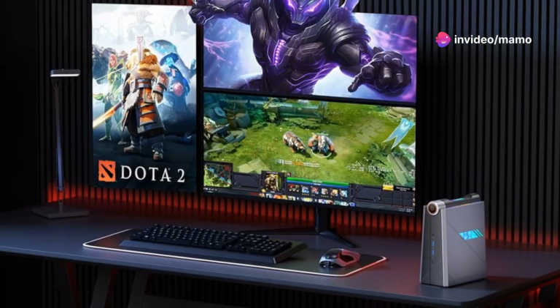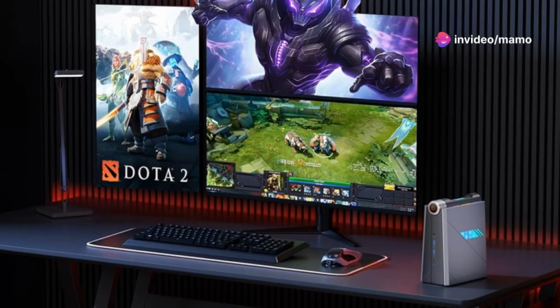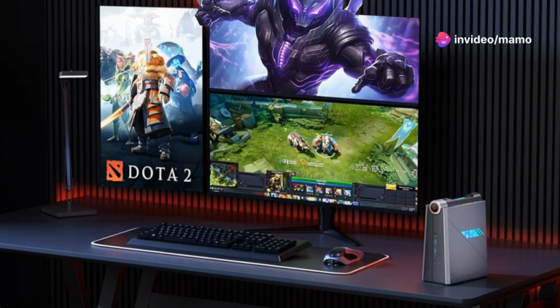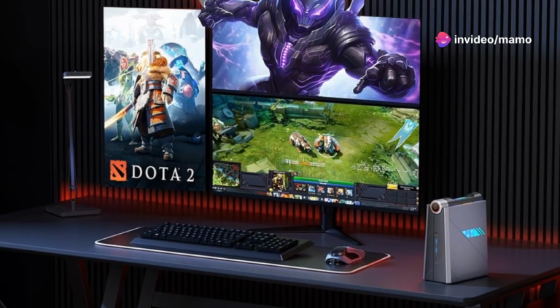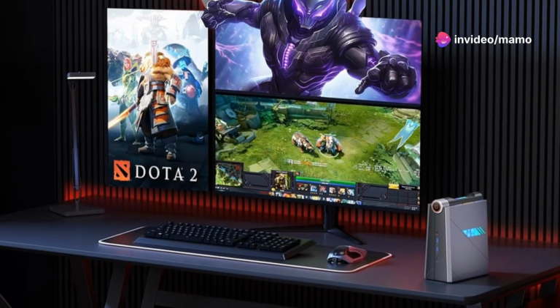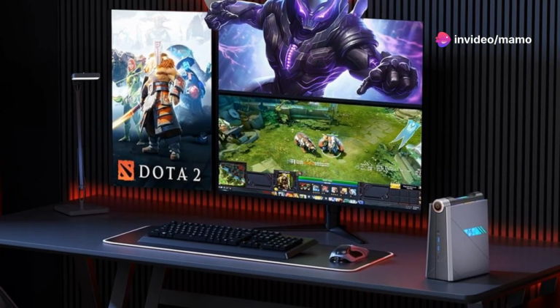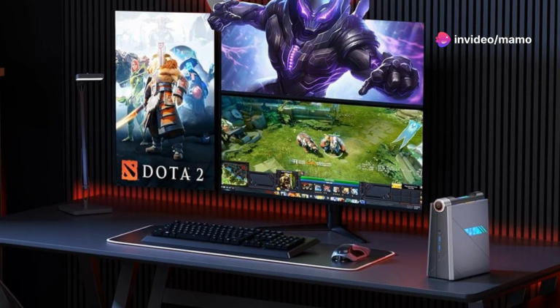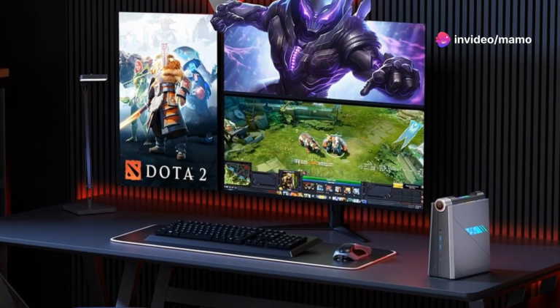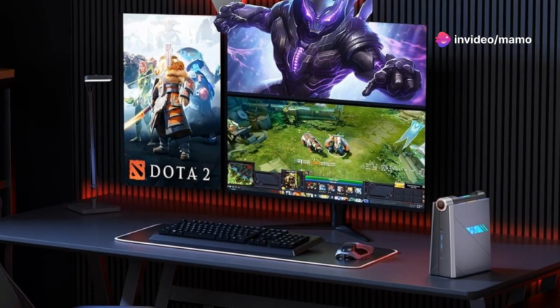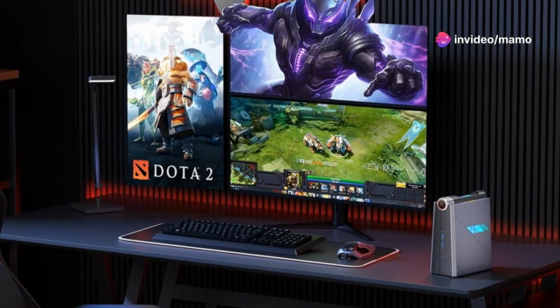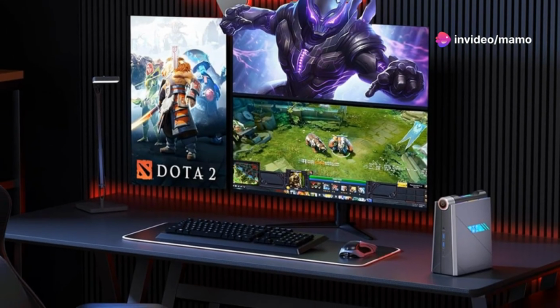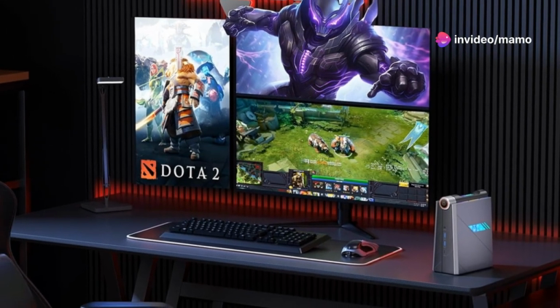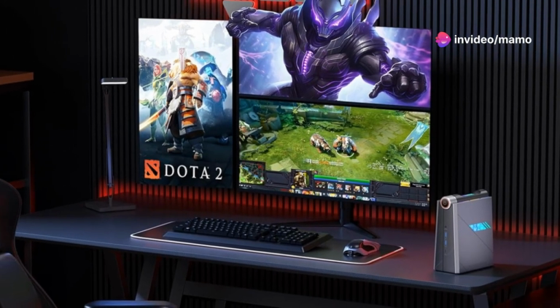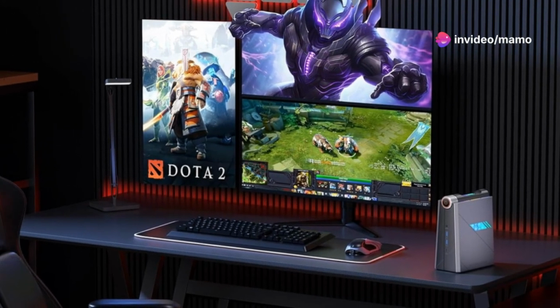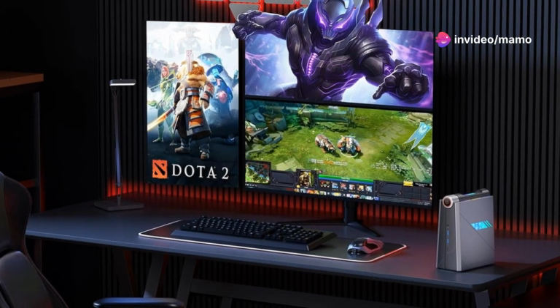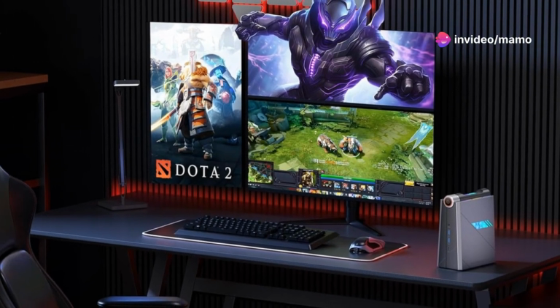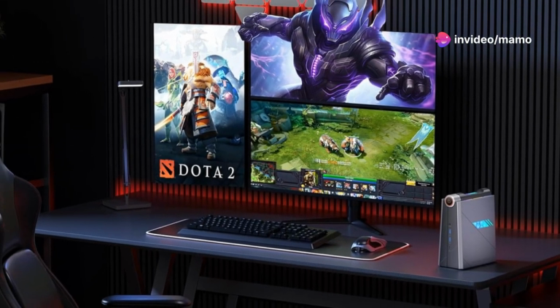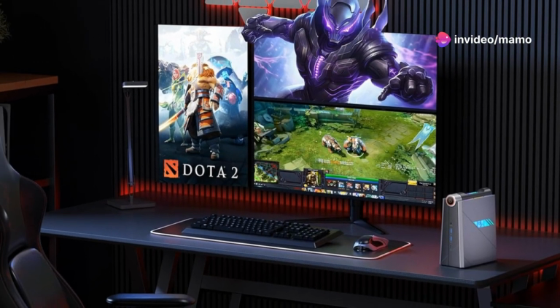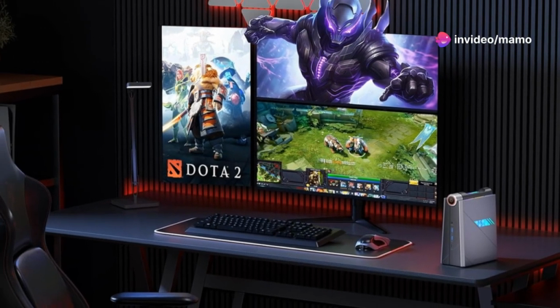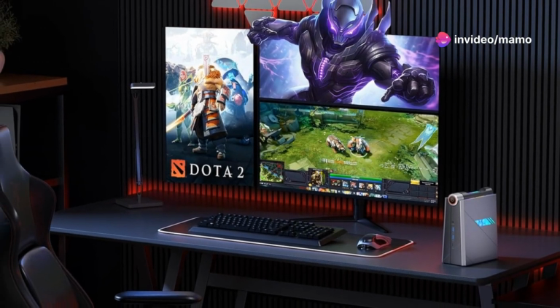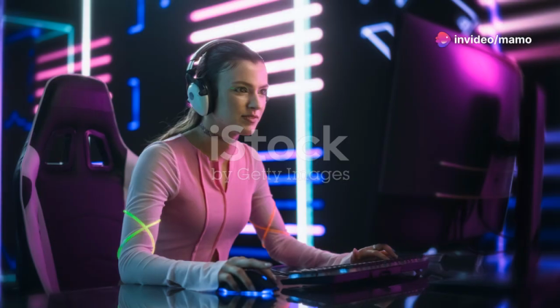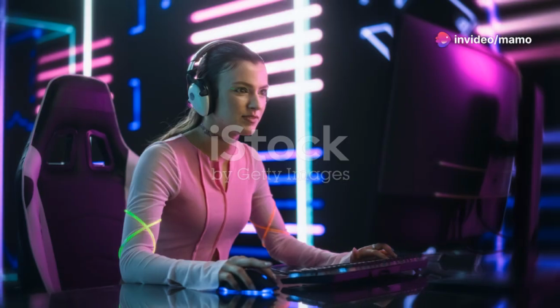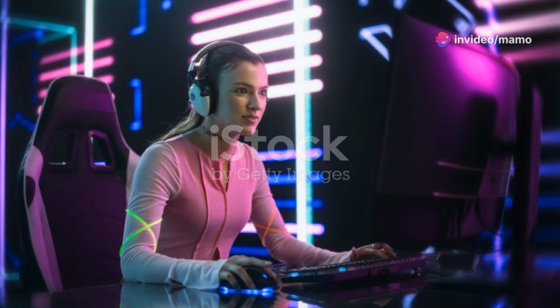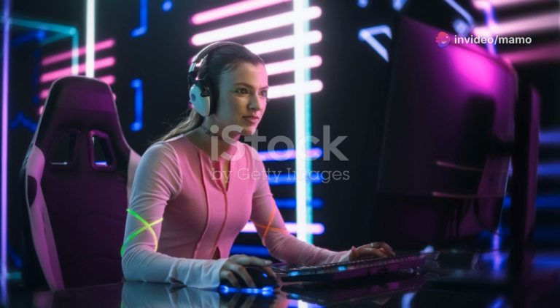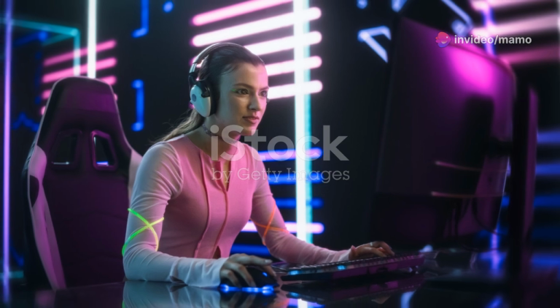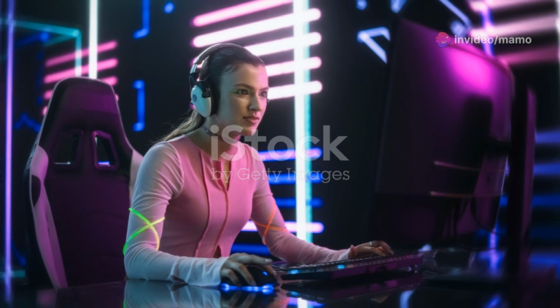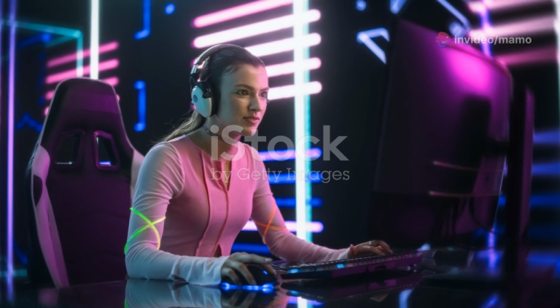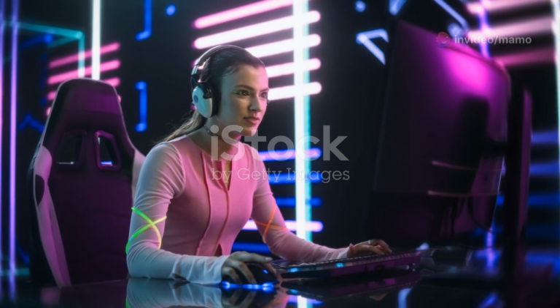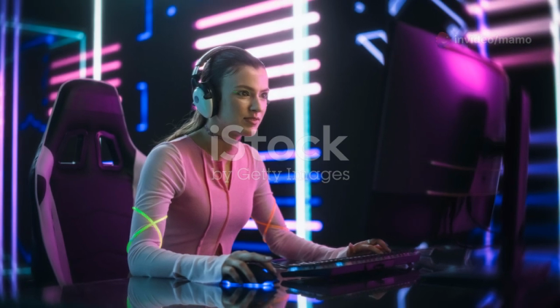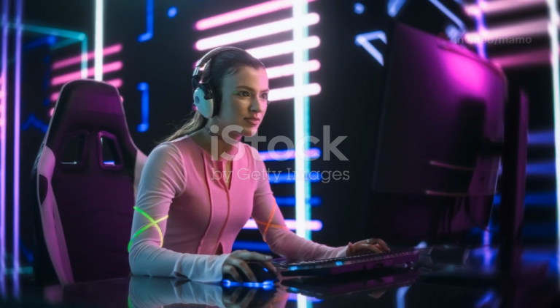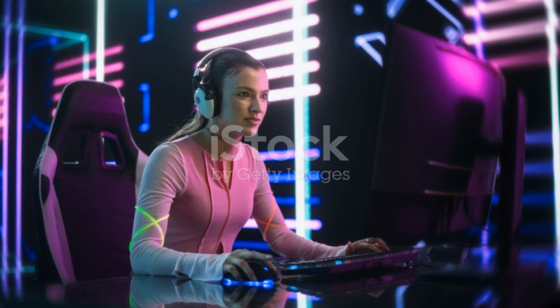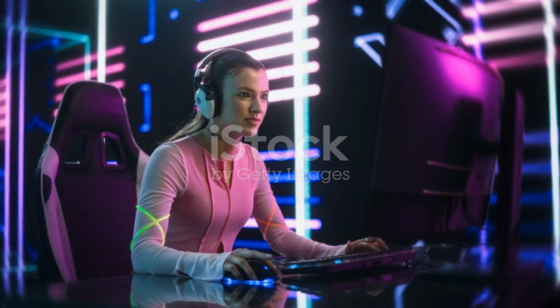Unleash the power of the Asamagic AD-08 Mini Gaming PC. Your ultimate gaming experience starts now.